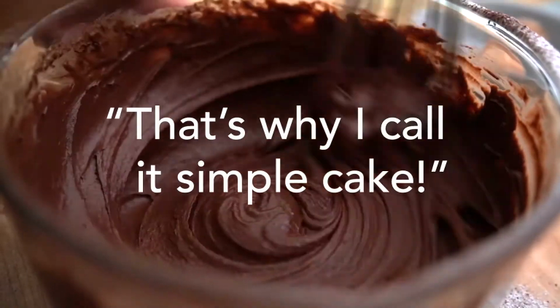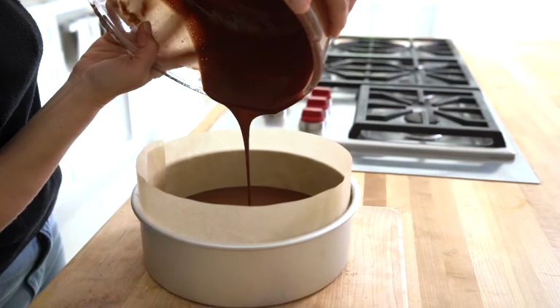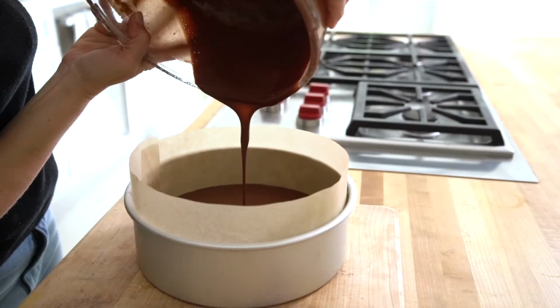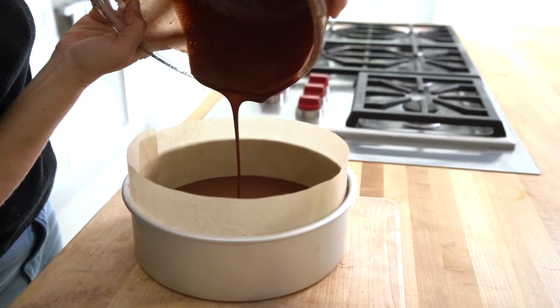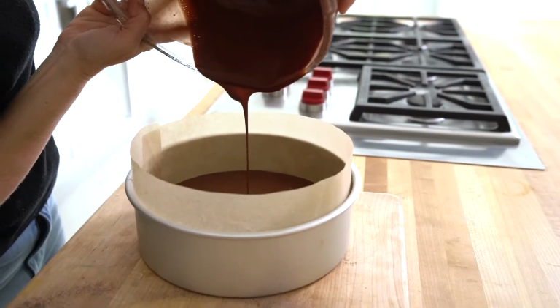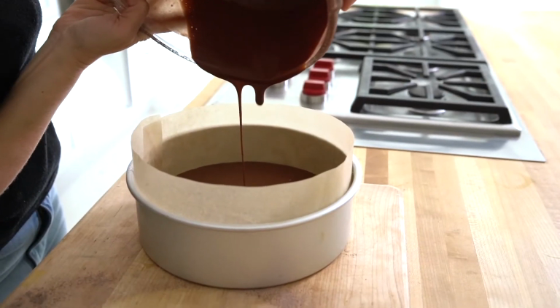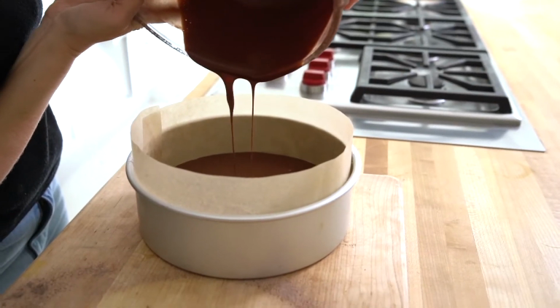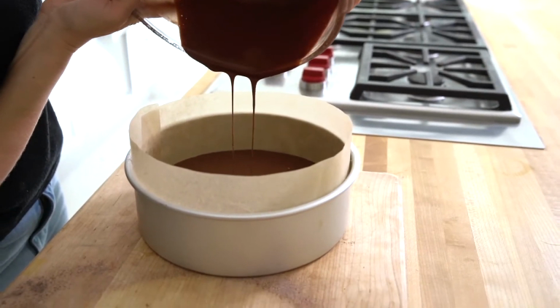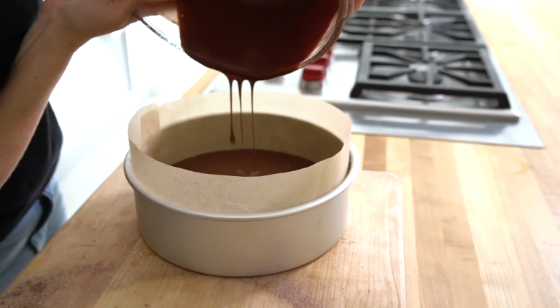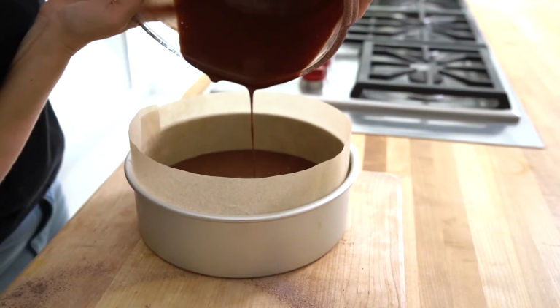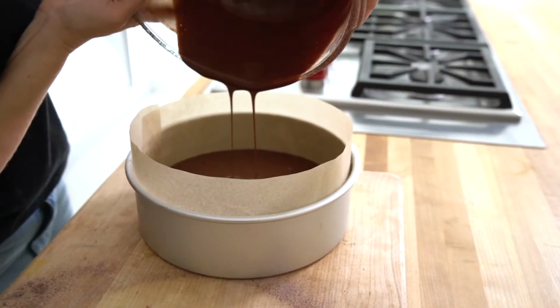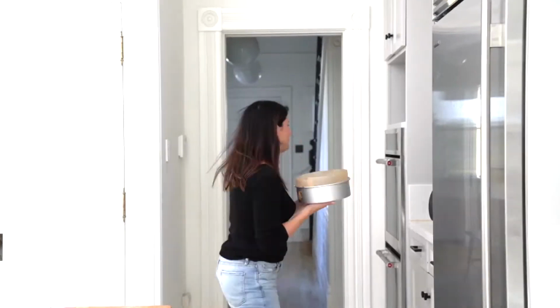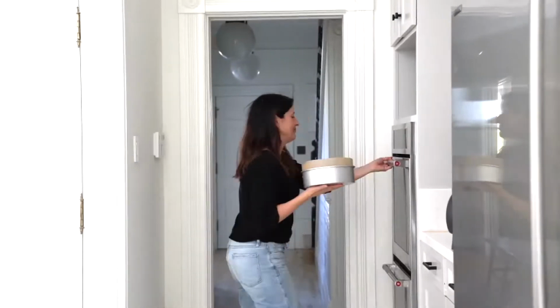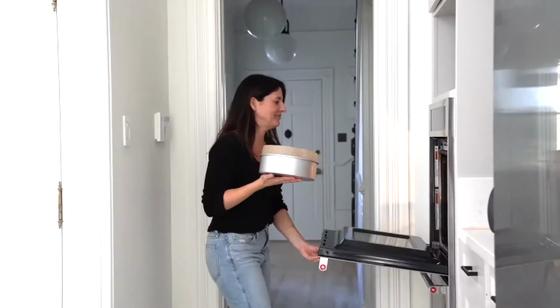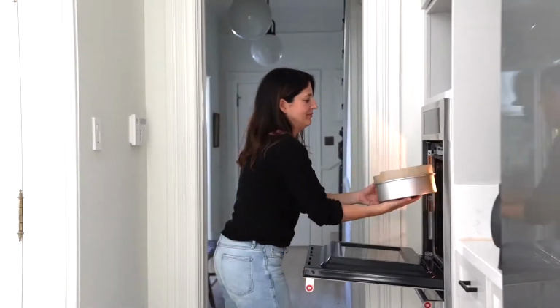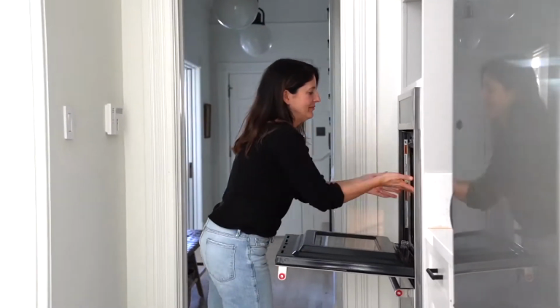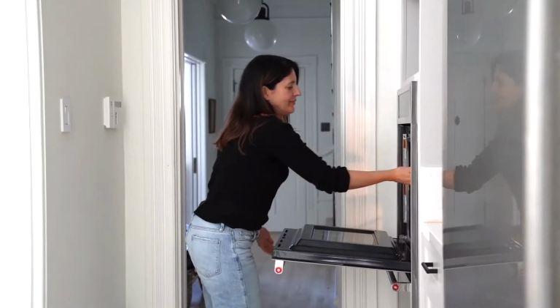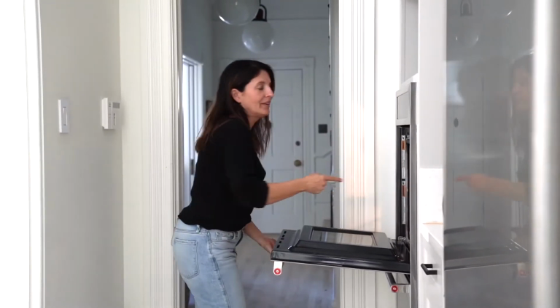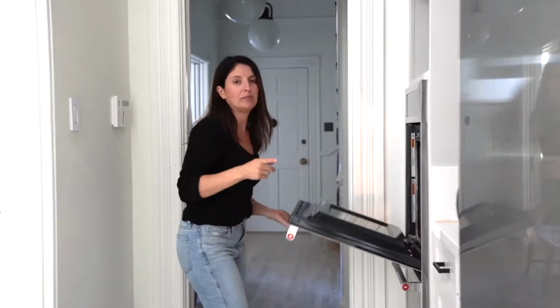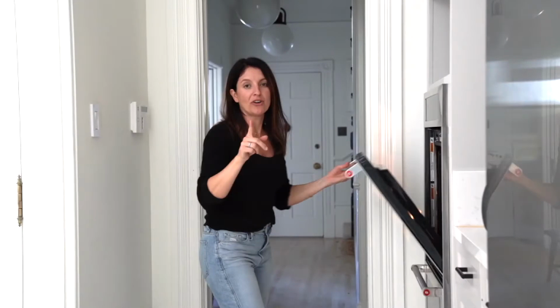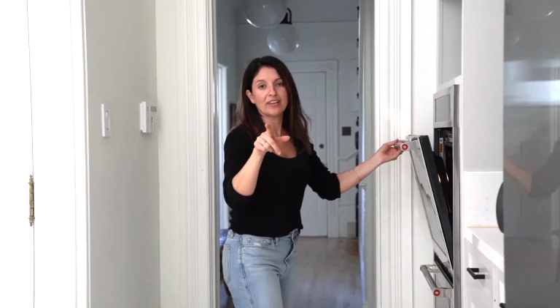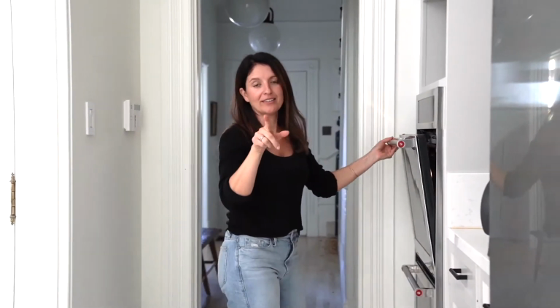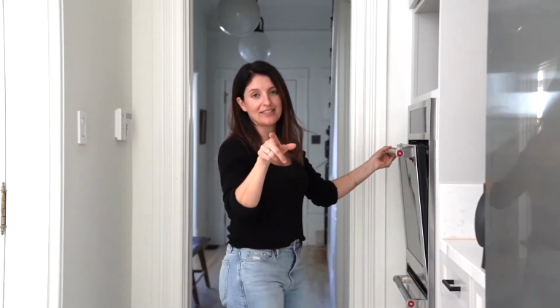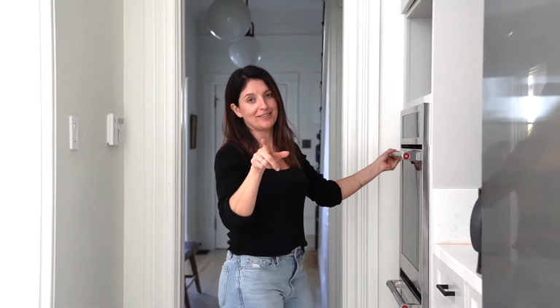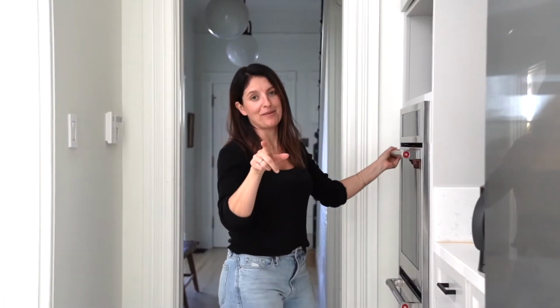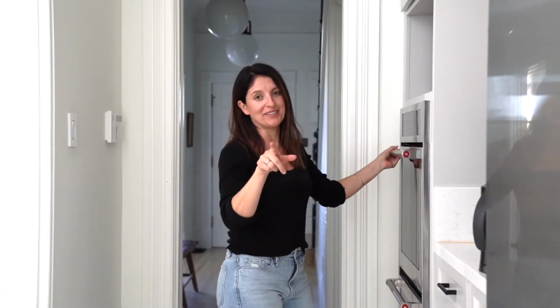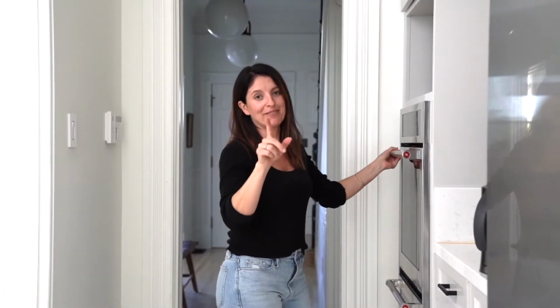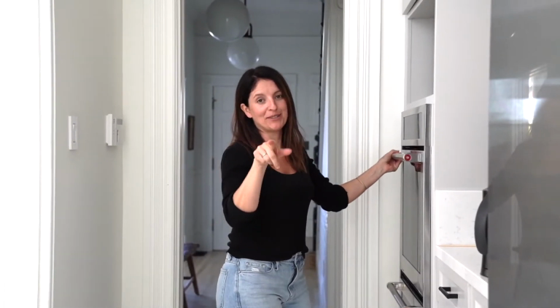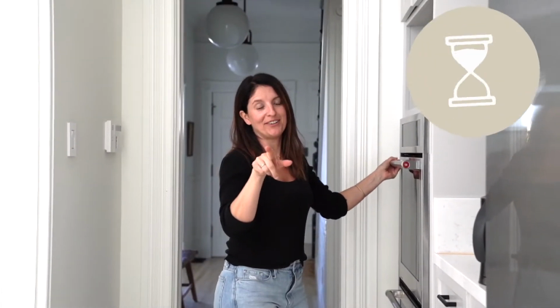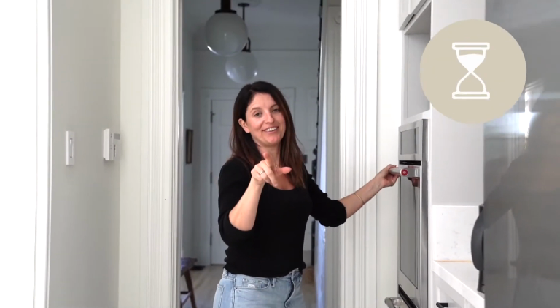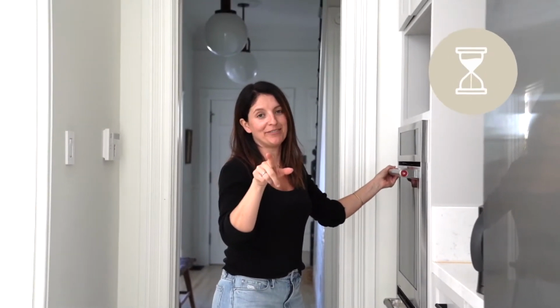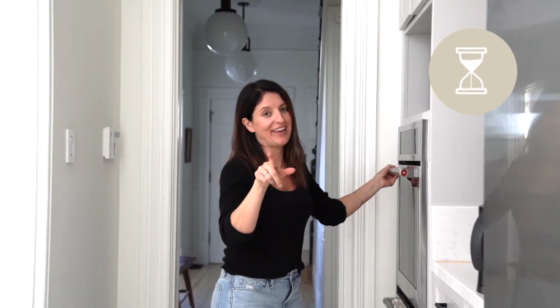Pour it into your prepared pan, and now I'm just going to pop this in the oven. But don't forget to set your timers, because you know you're going to forget.